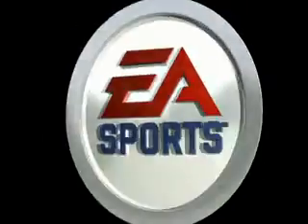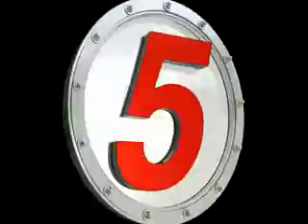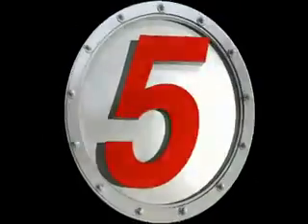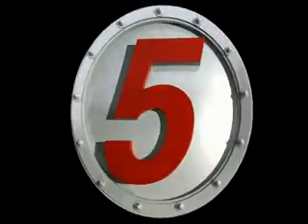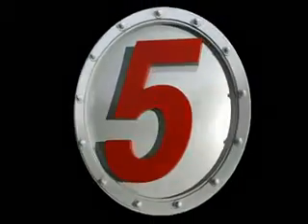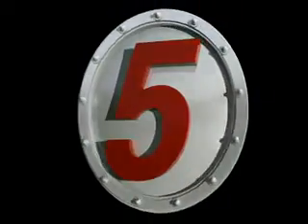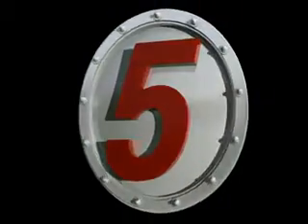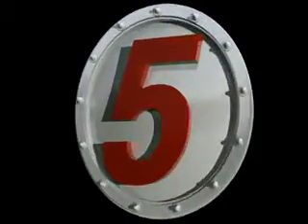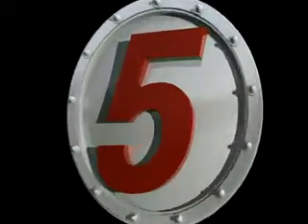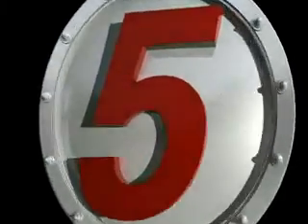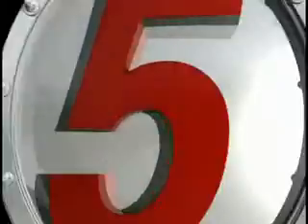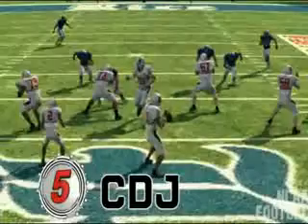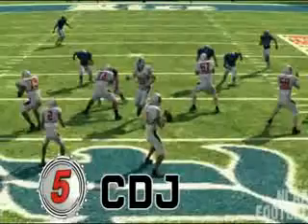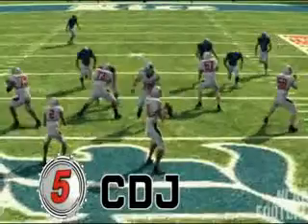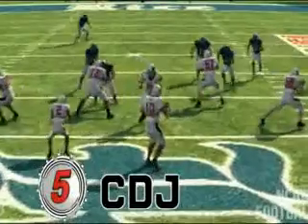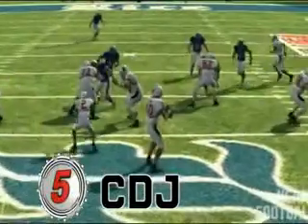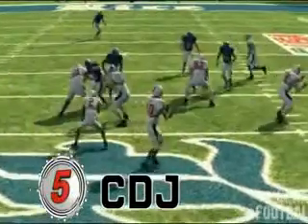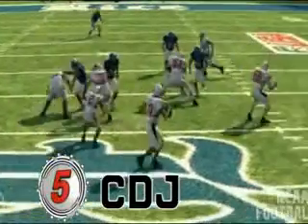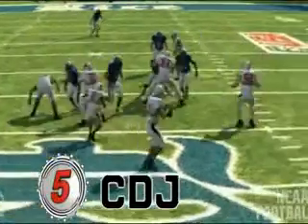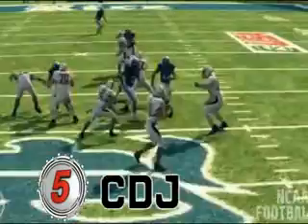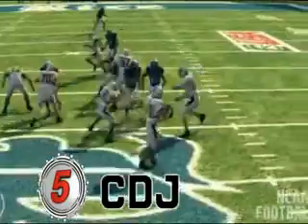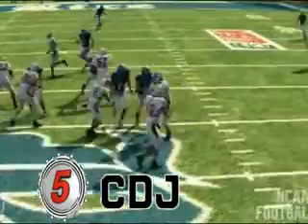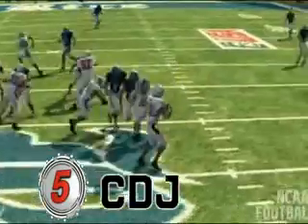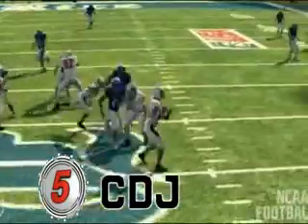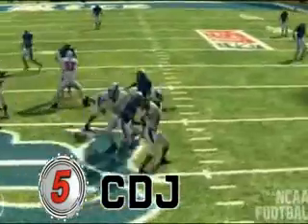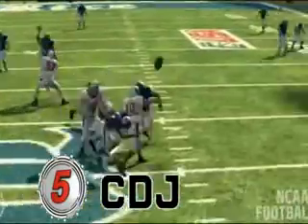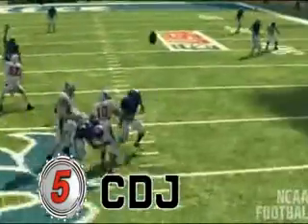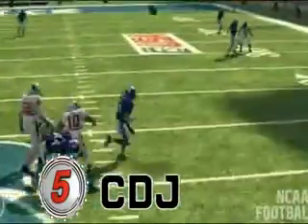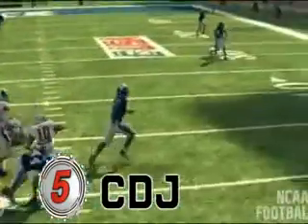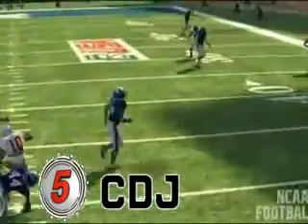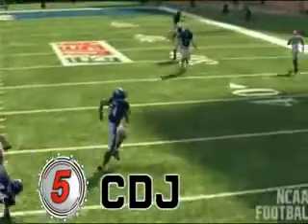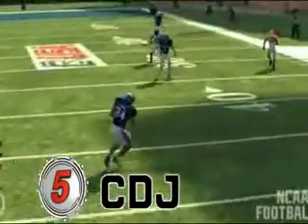Number 5. Number 5 is CDJ Rice vs. Louisville.